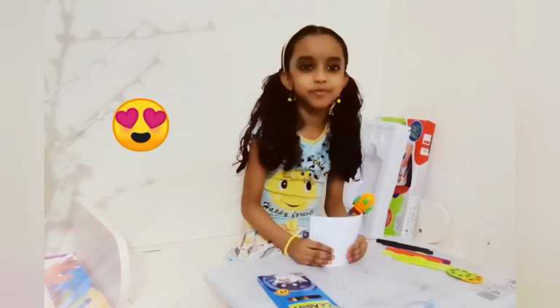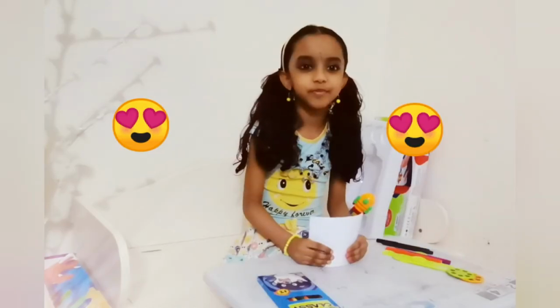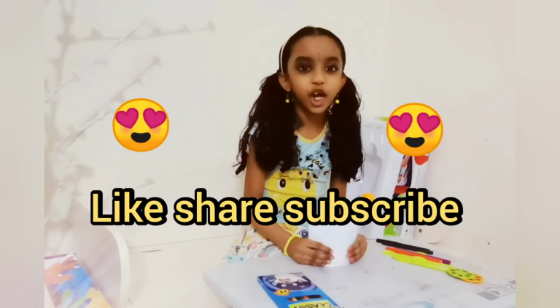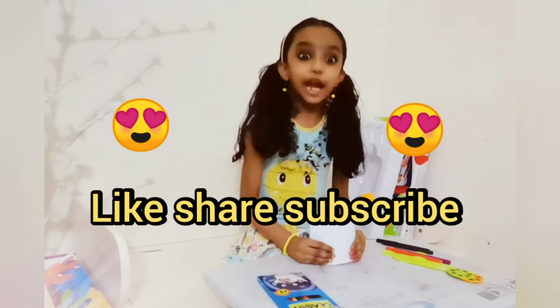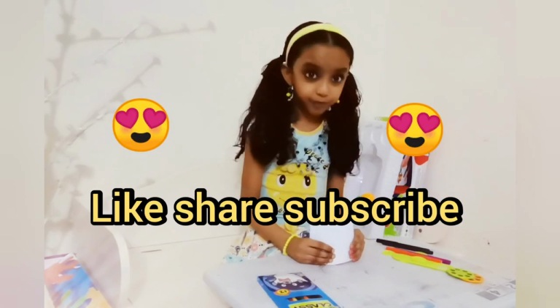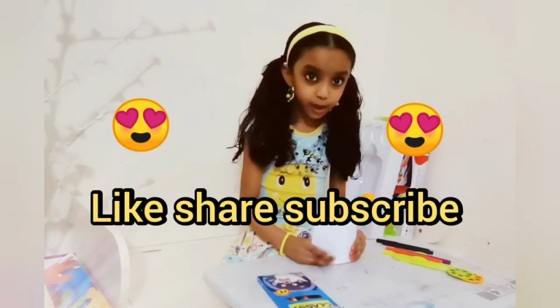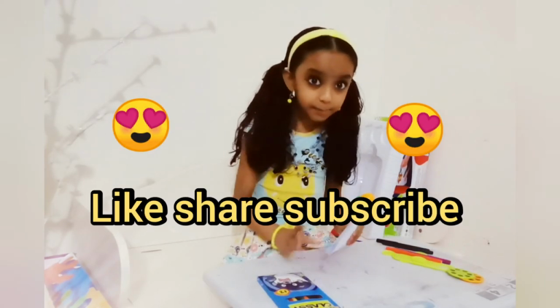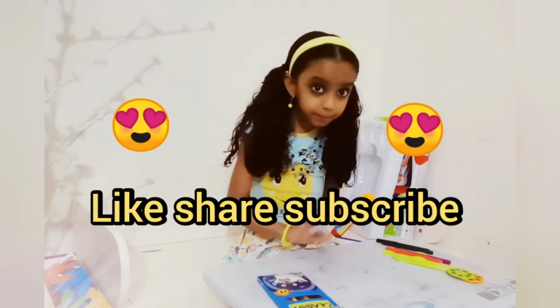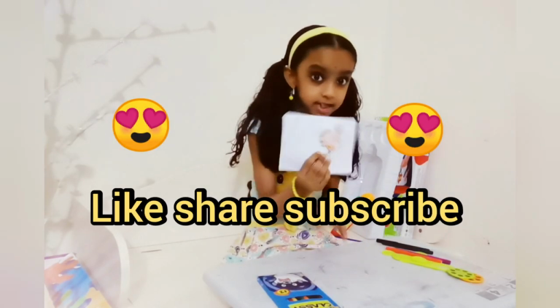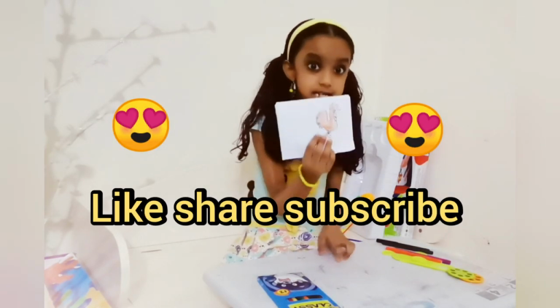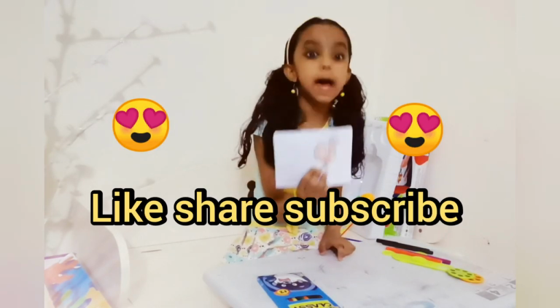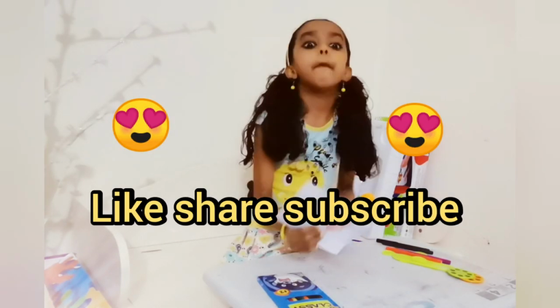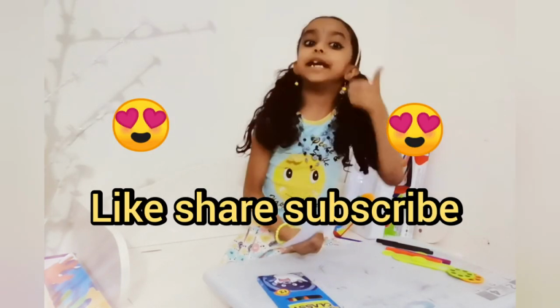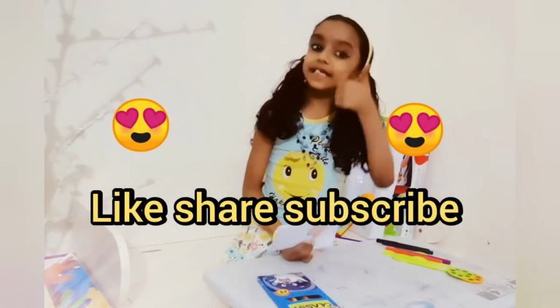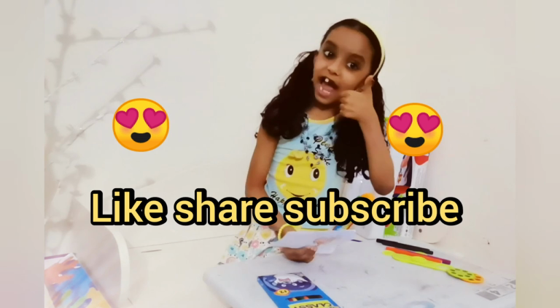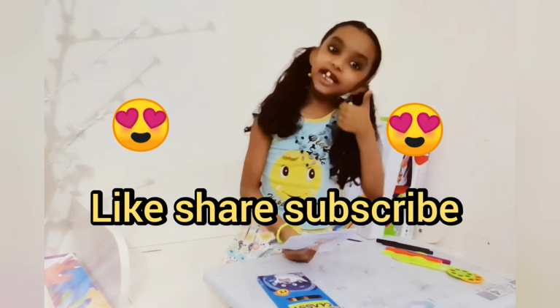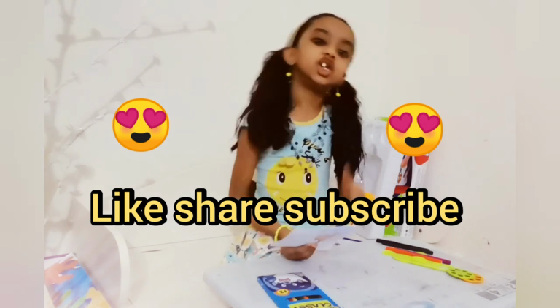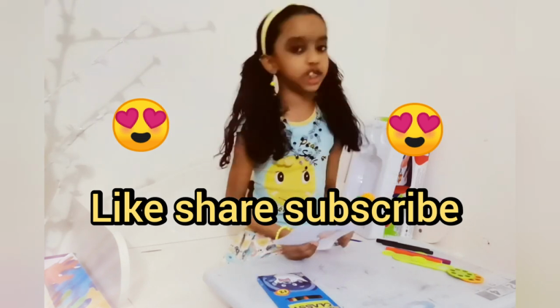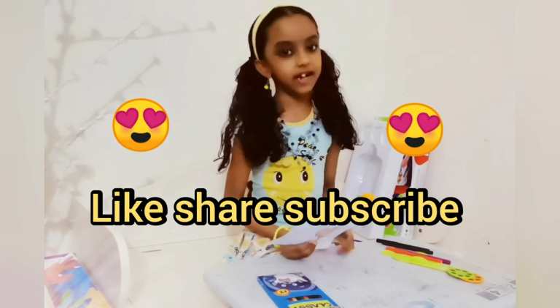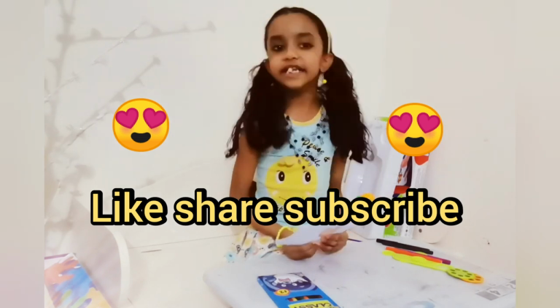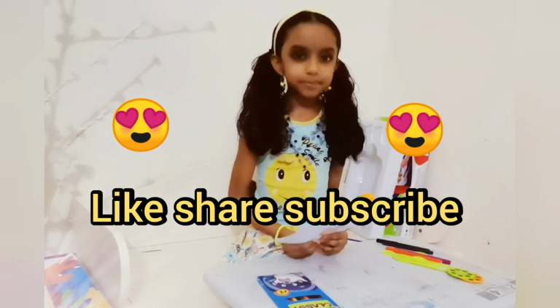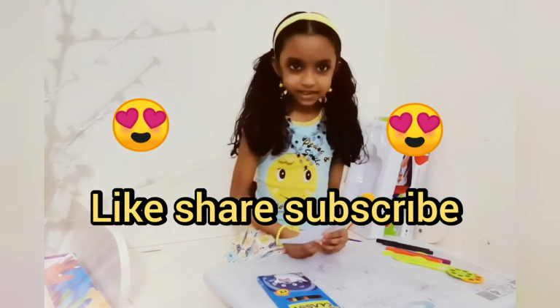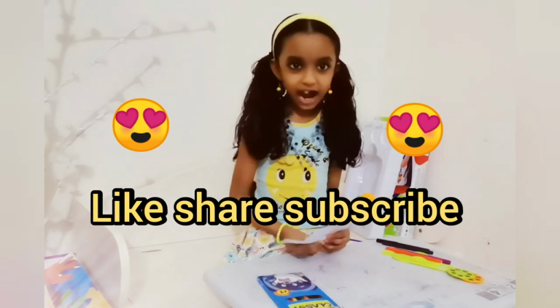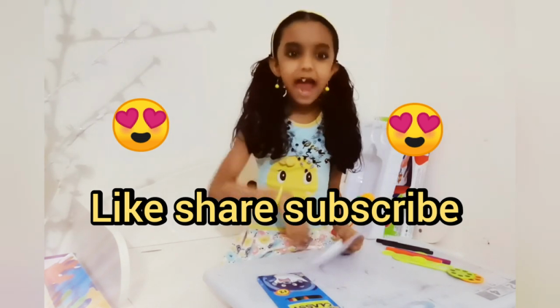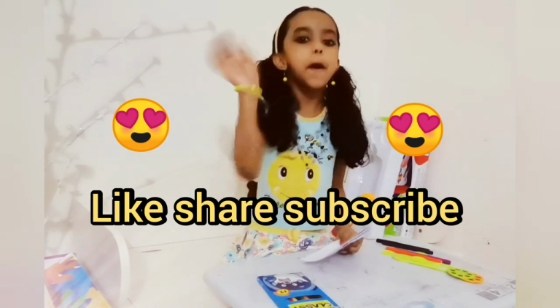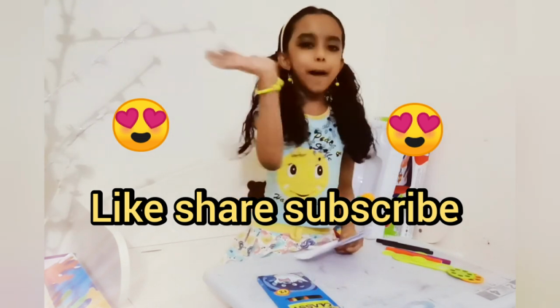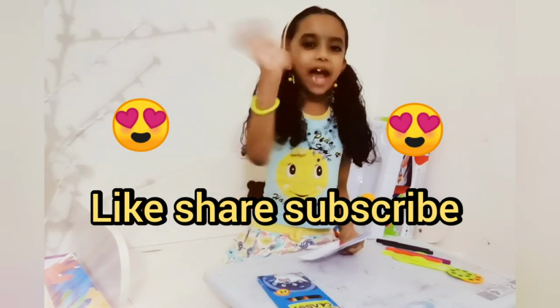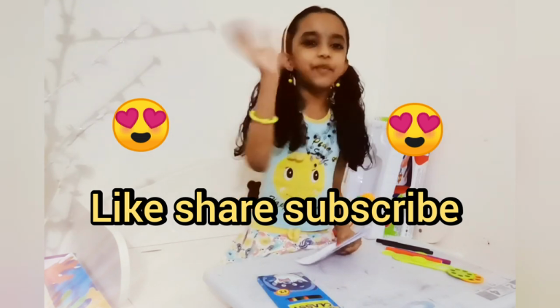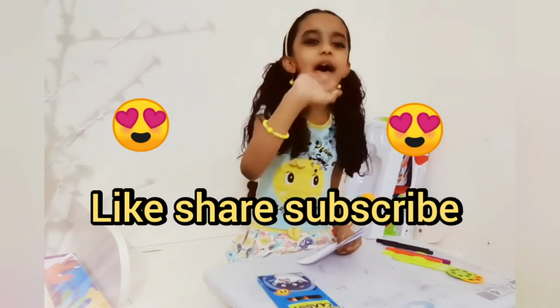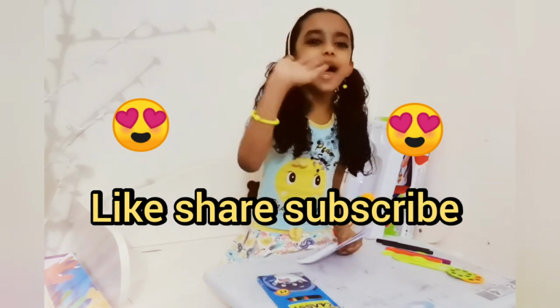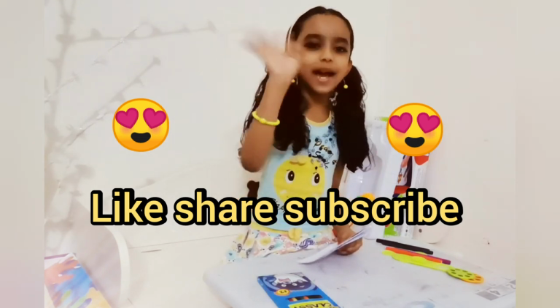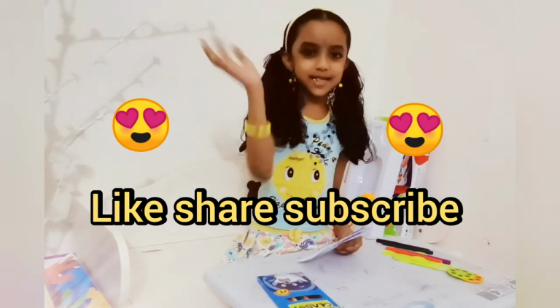If you like my pictures, please like, share, subscribe. Bye friends!